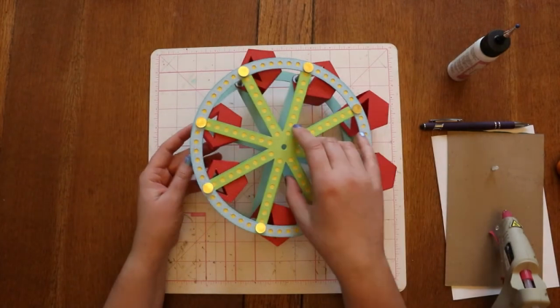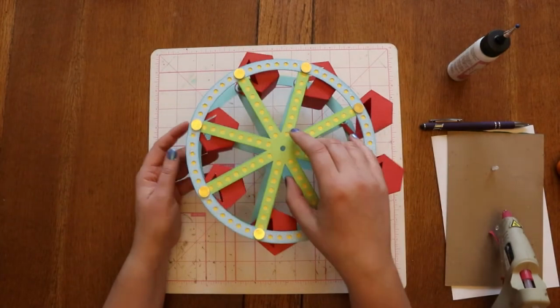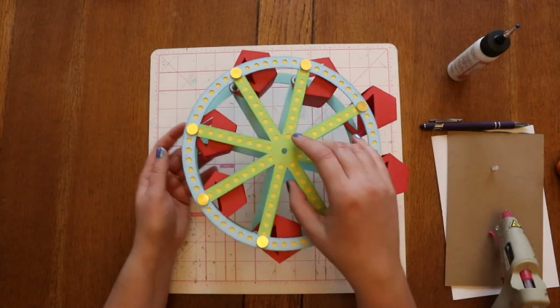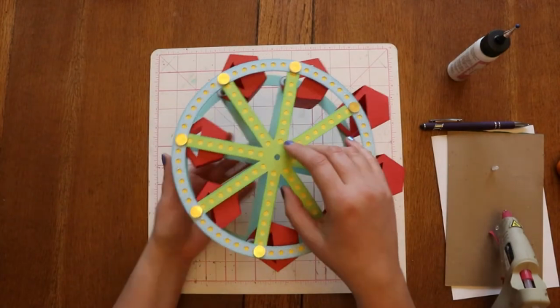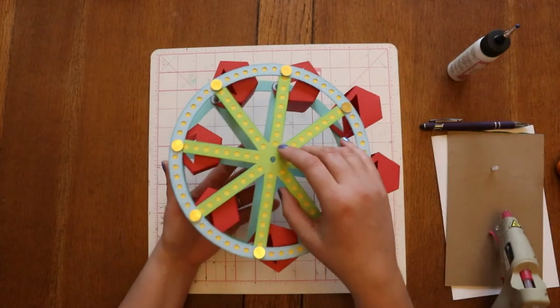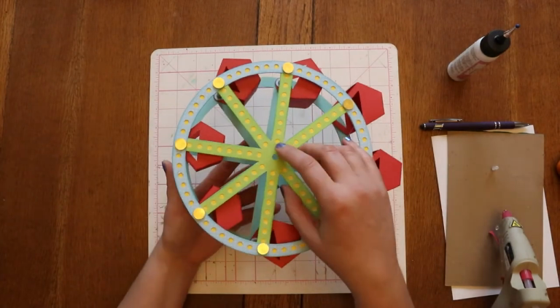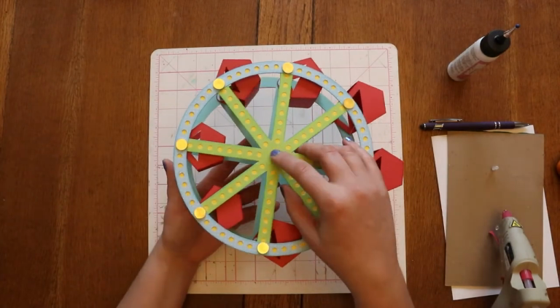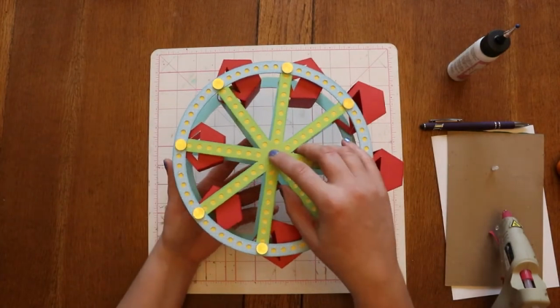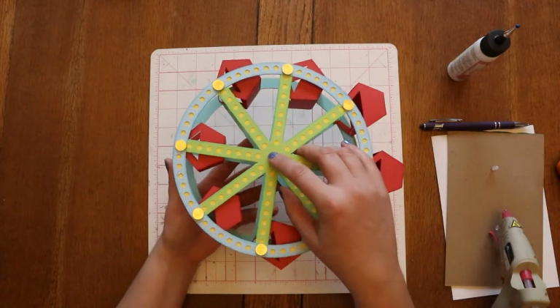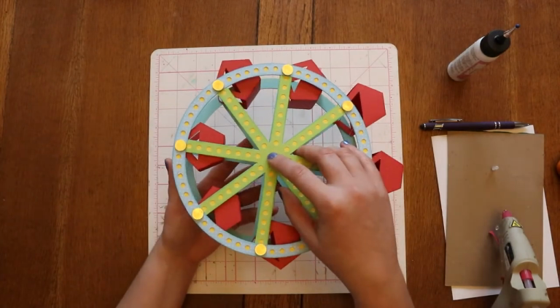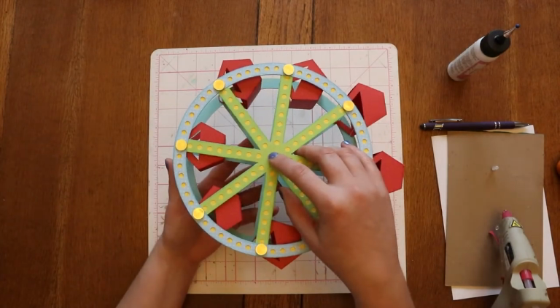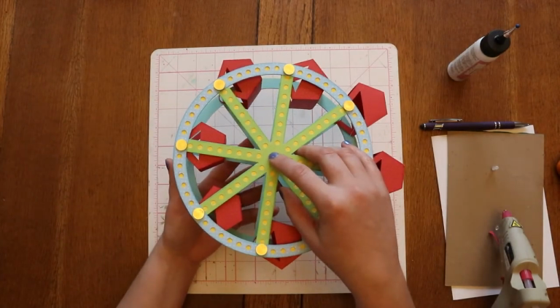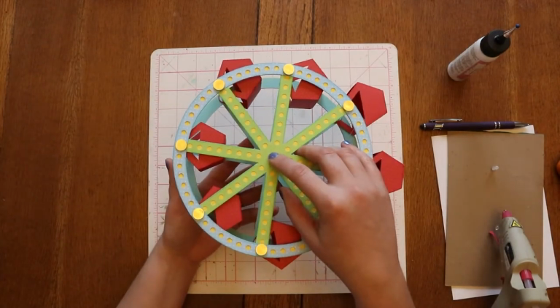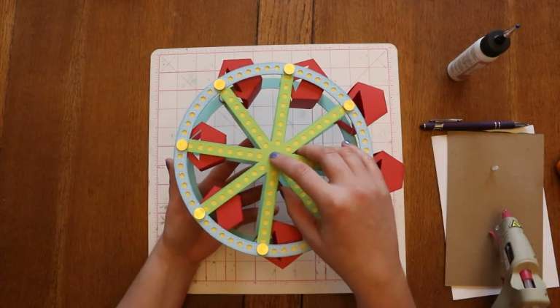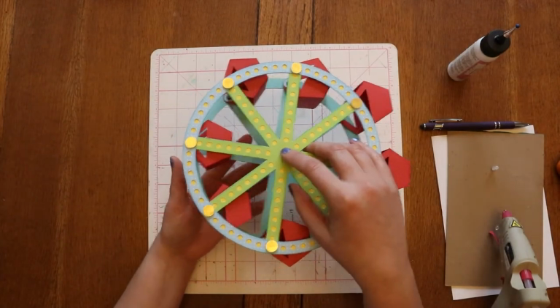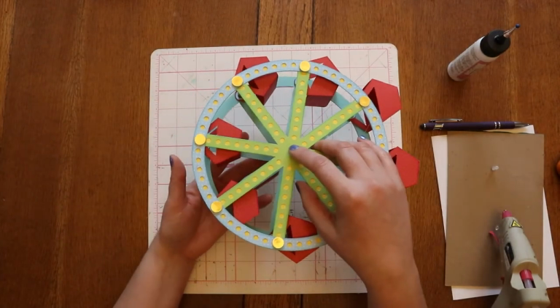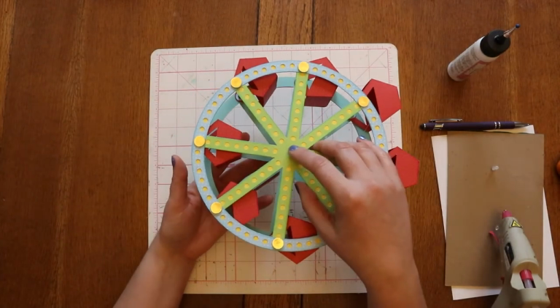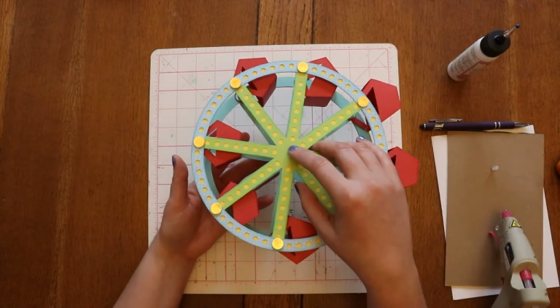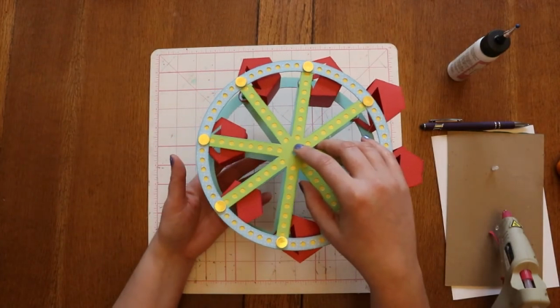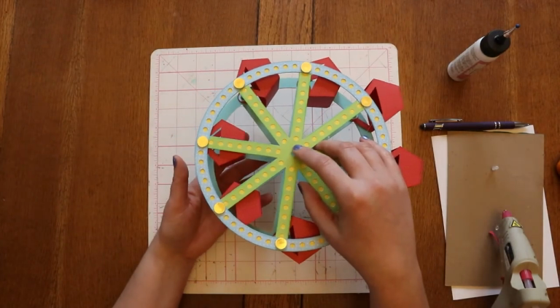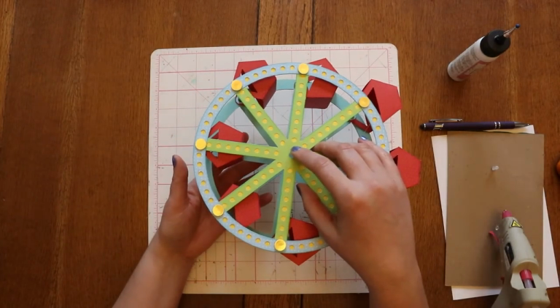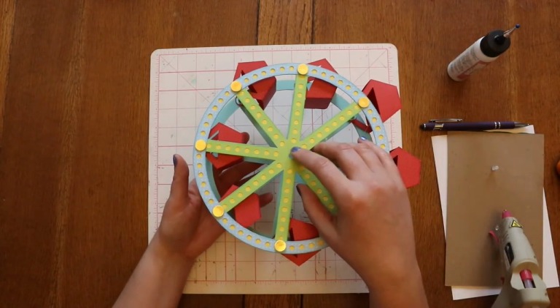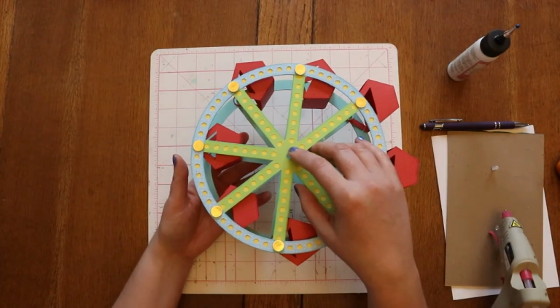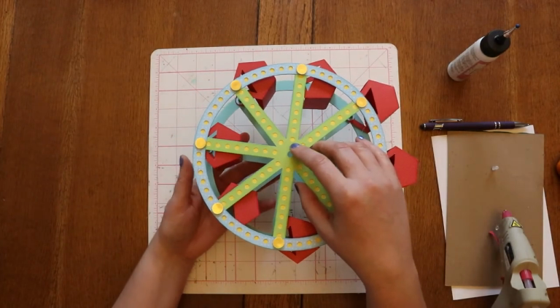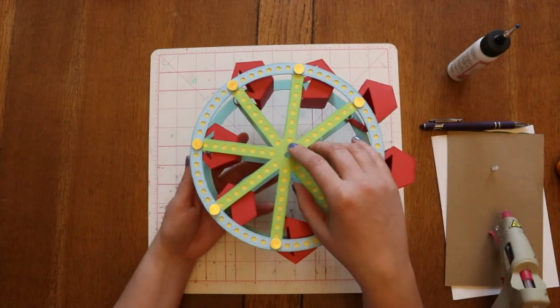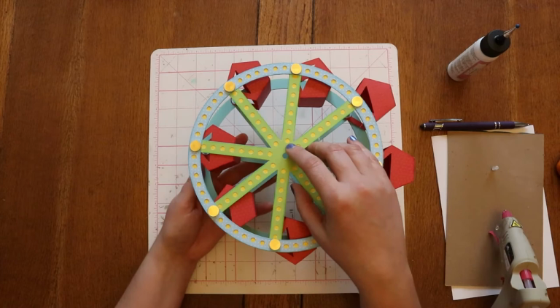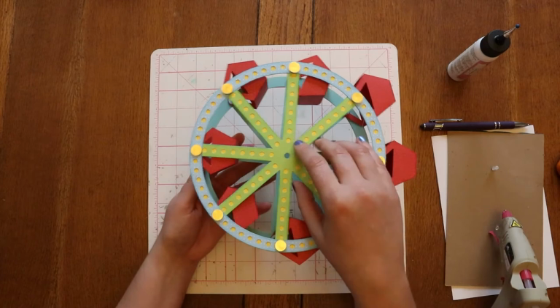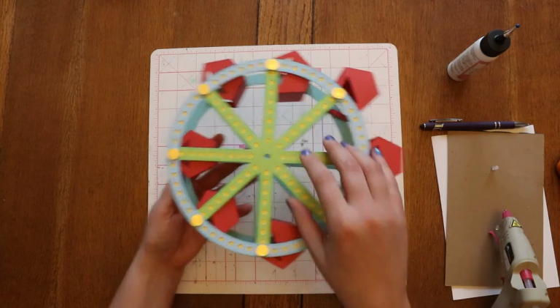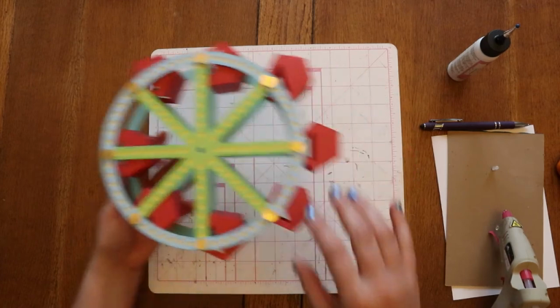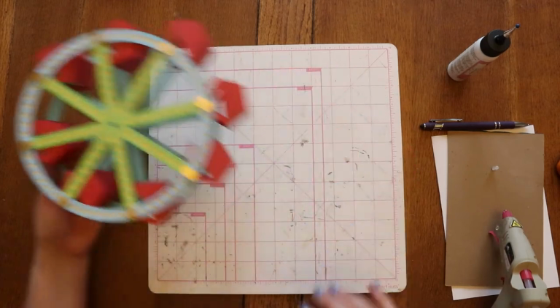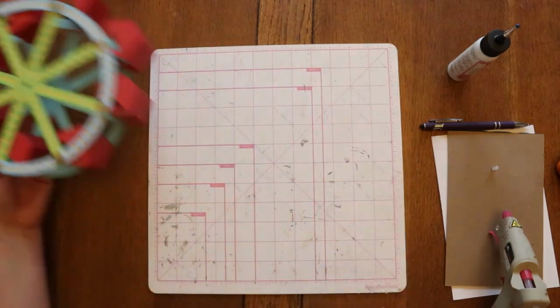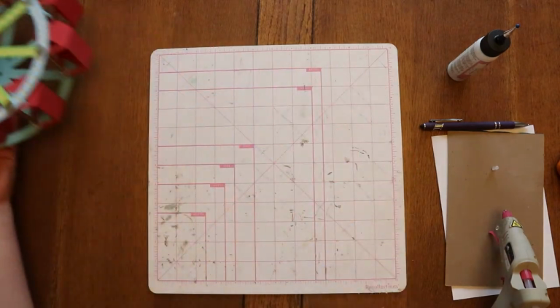I will have to cut another dowel for the centerpiece, but first we're going to go ahead and put together the base.